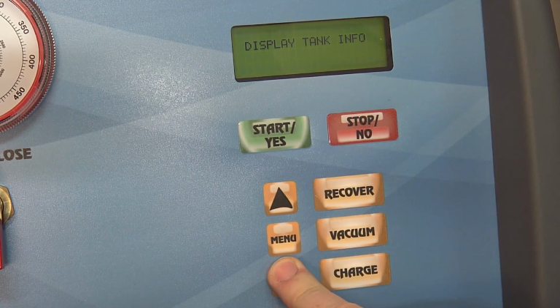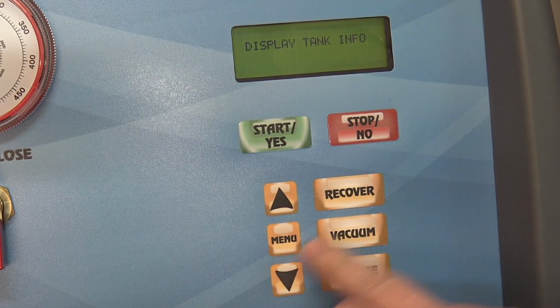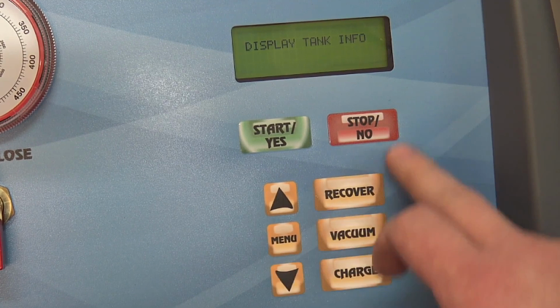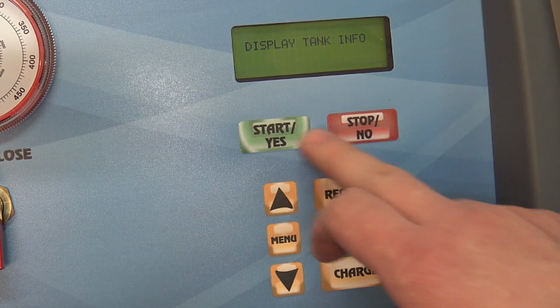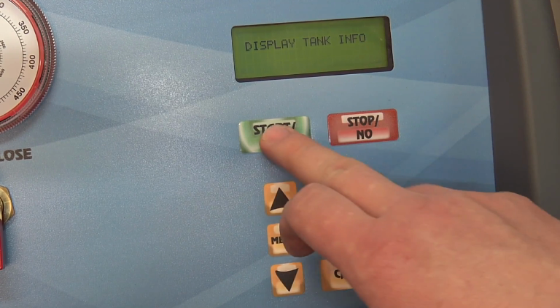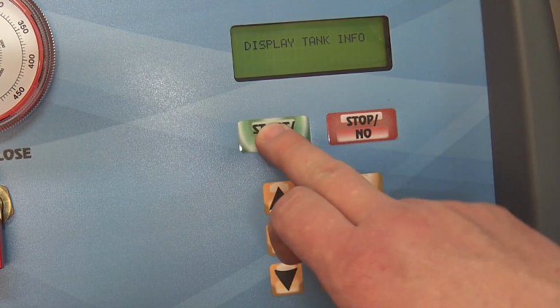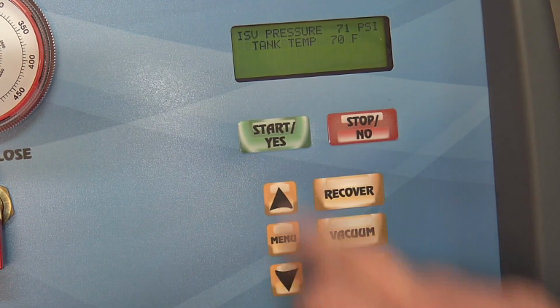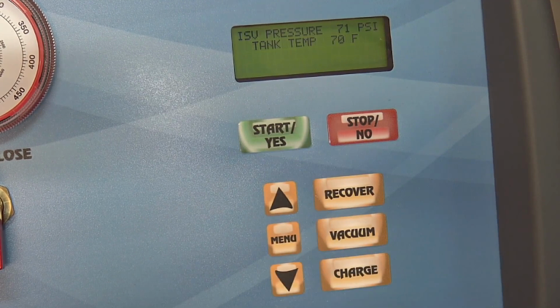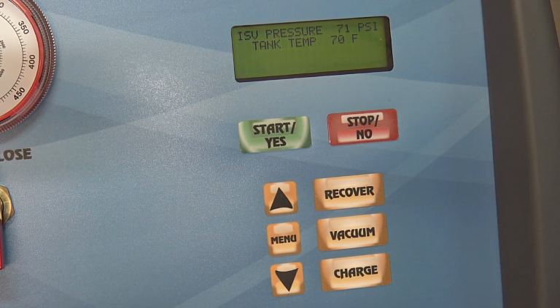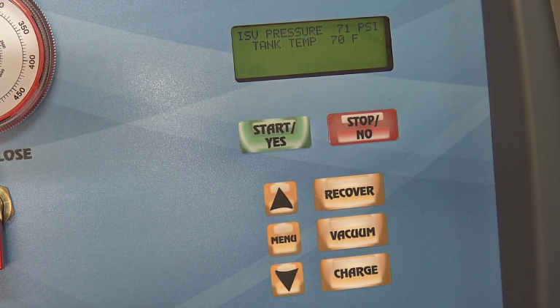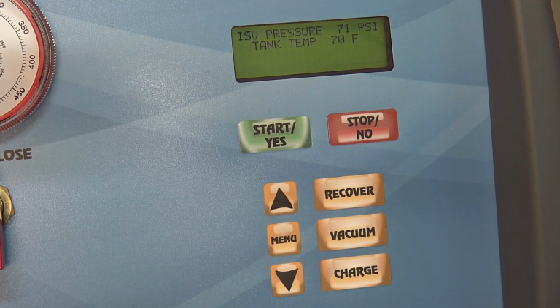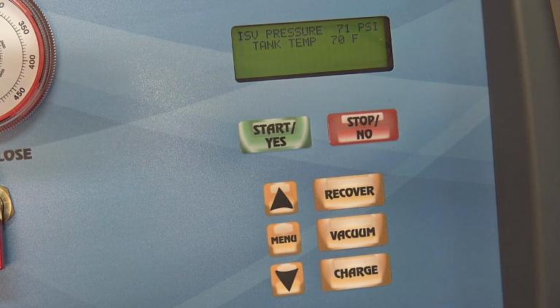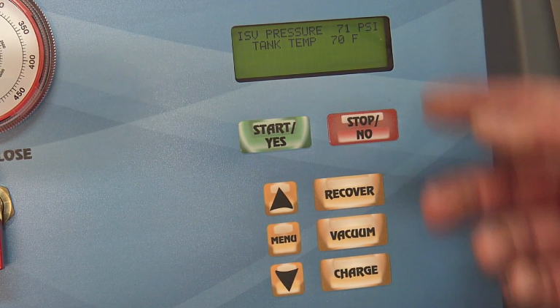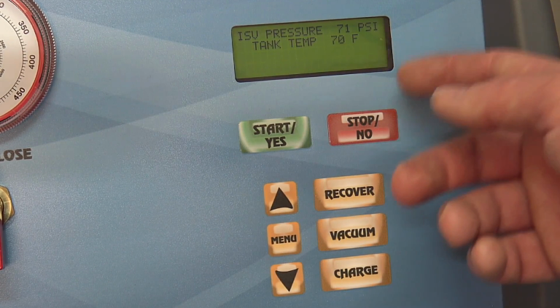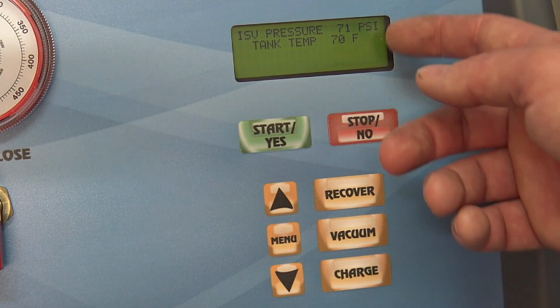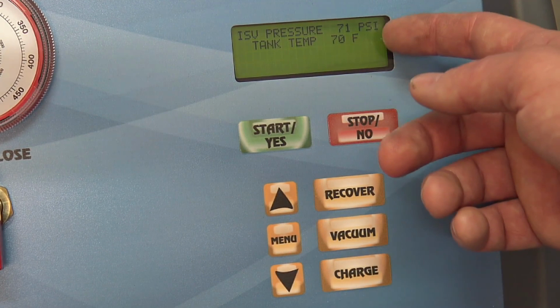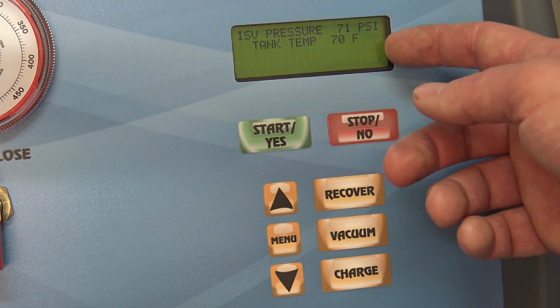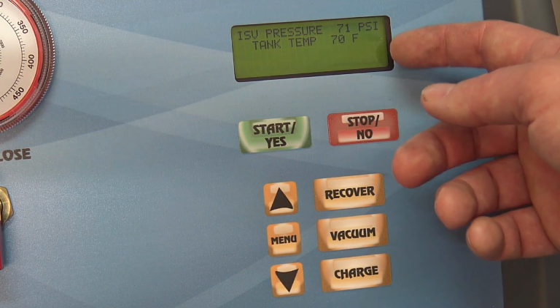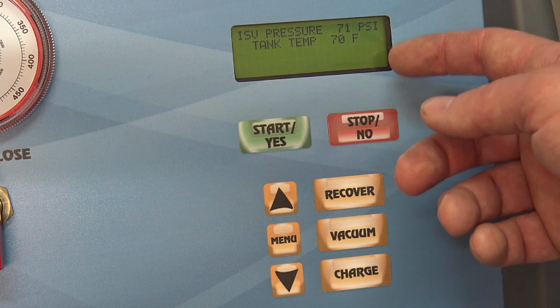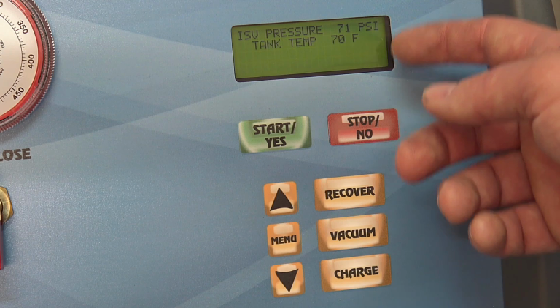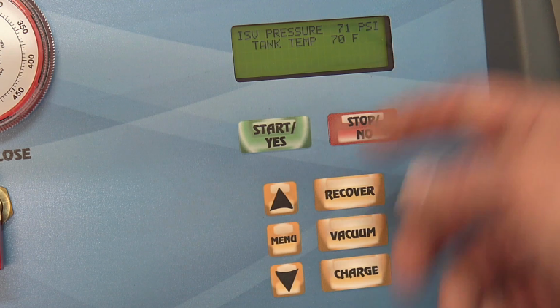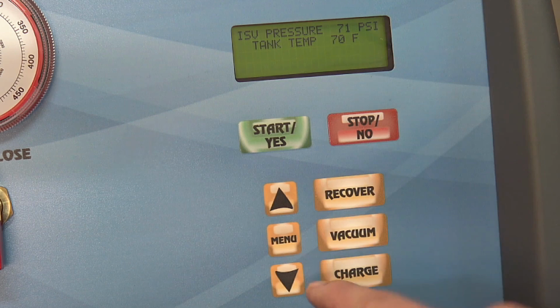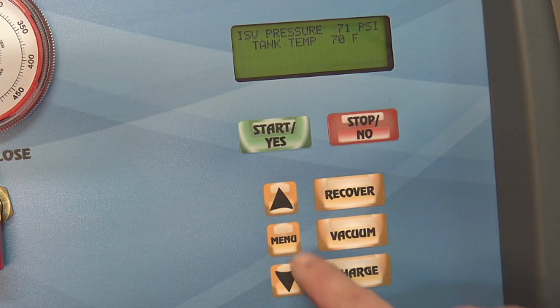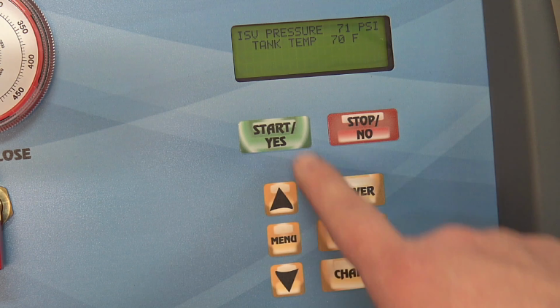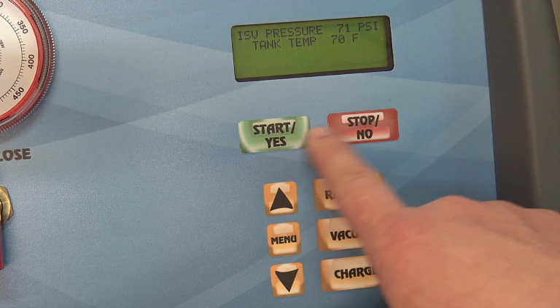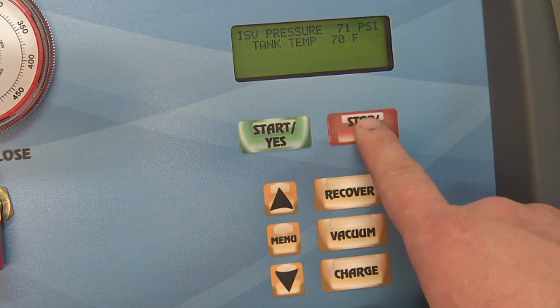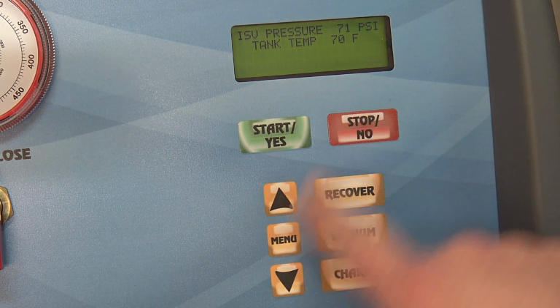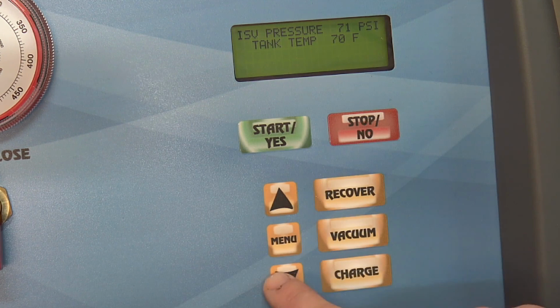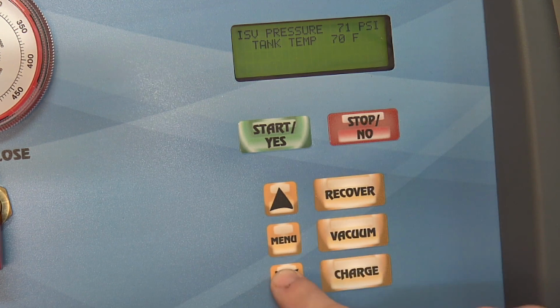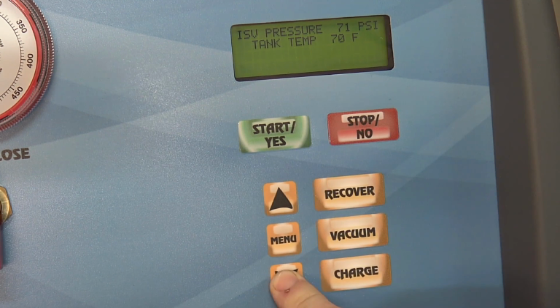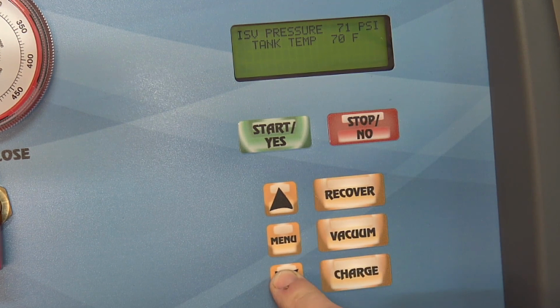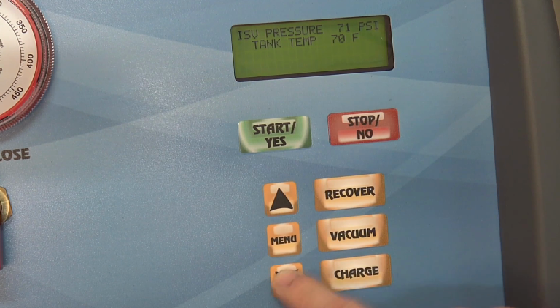Under tank info, it'll give you the PSI of the tank and the temperature of the tank, which is nice to know.